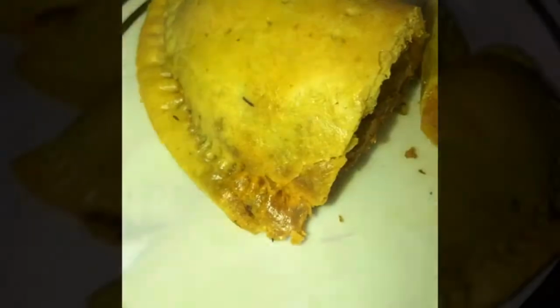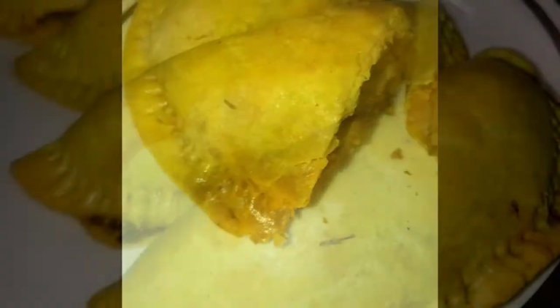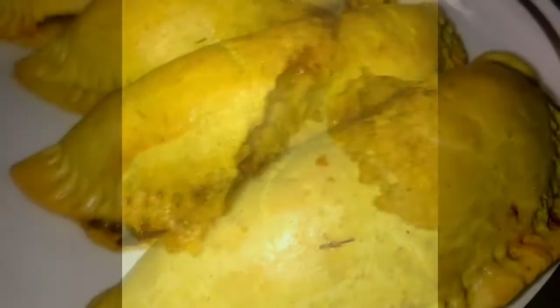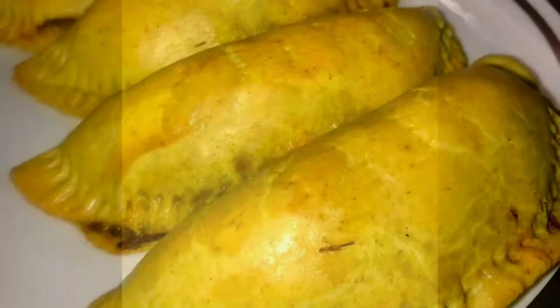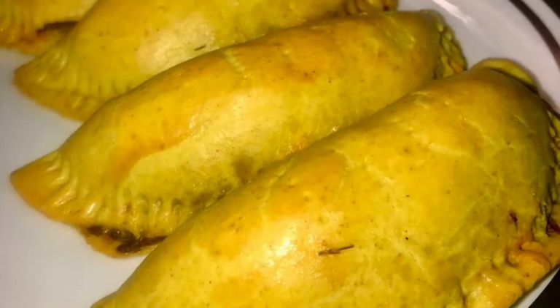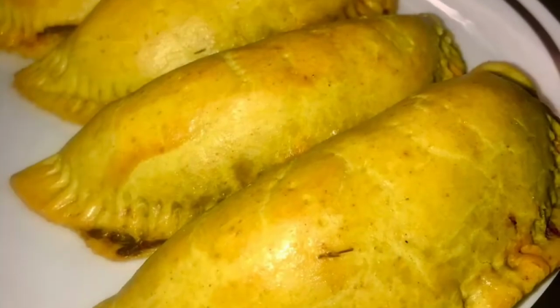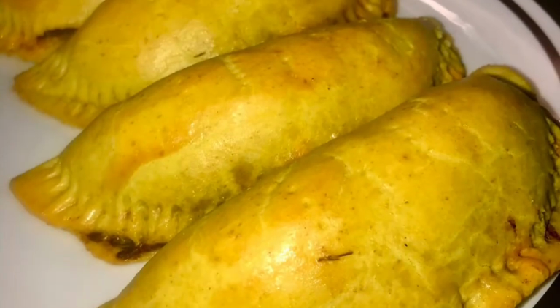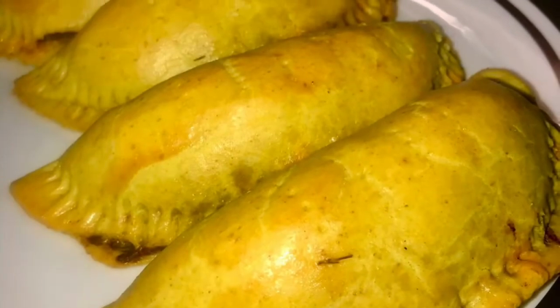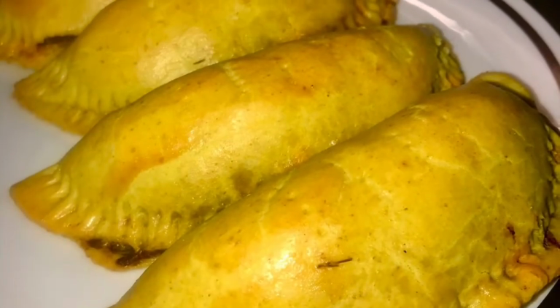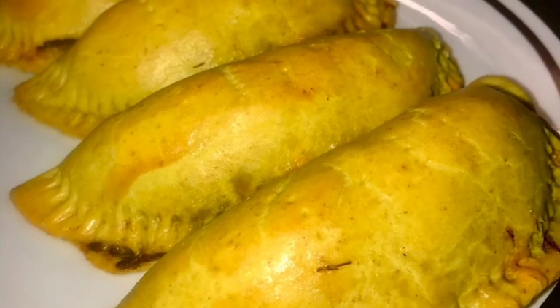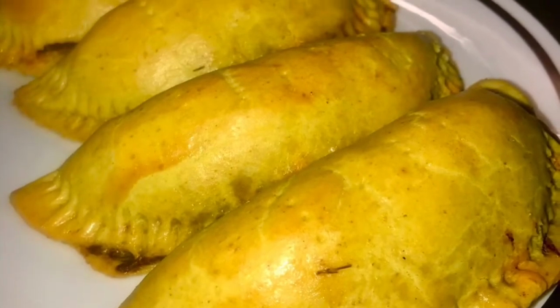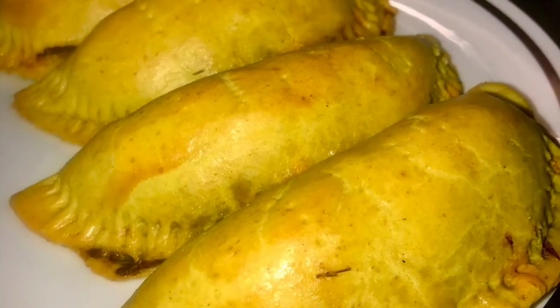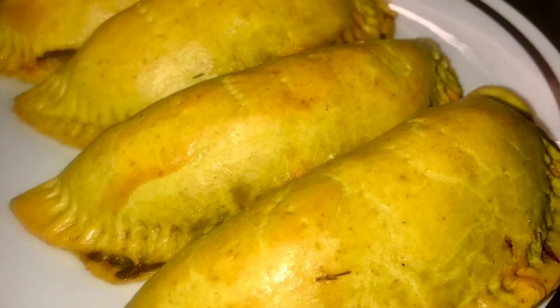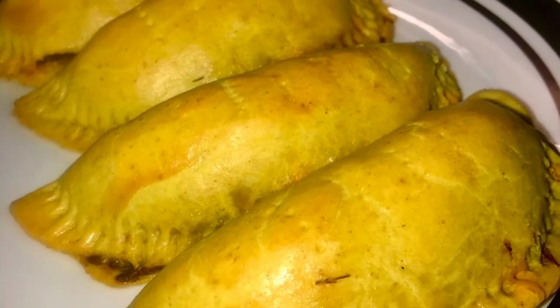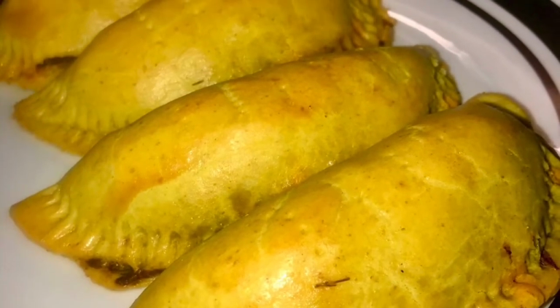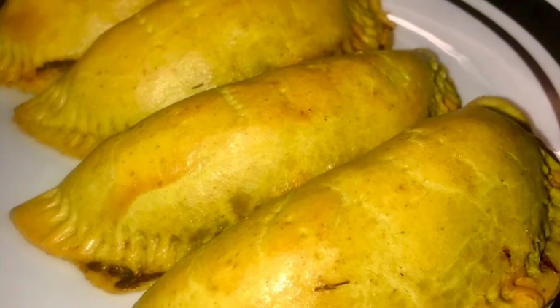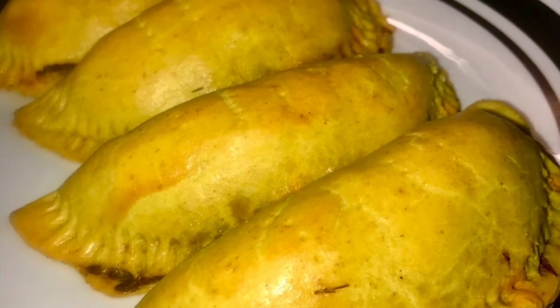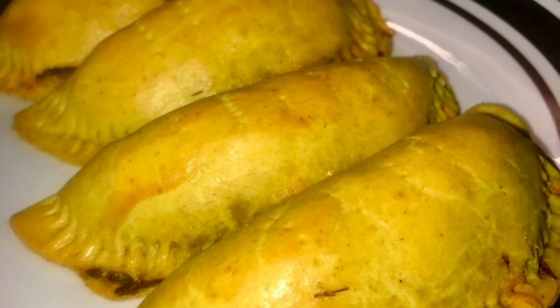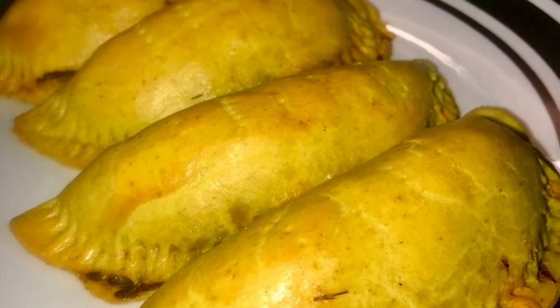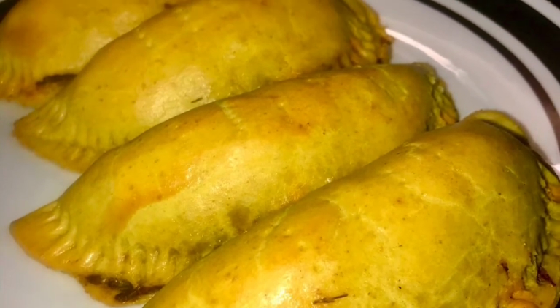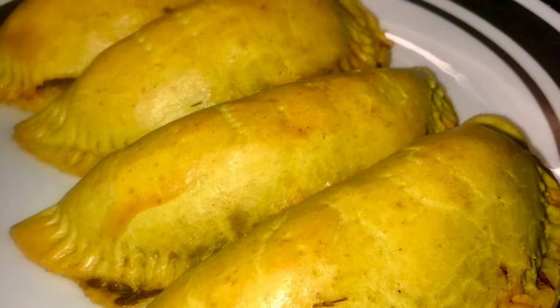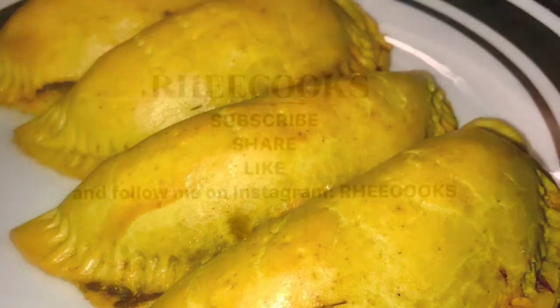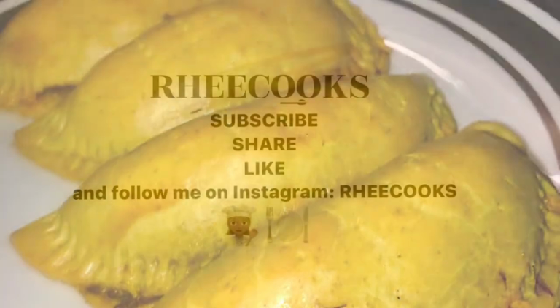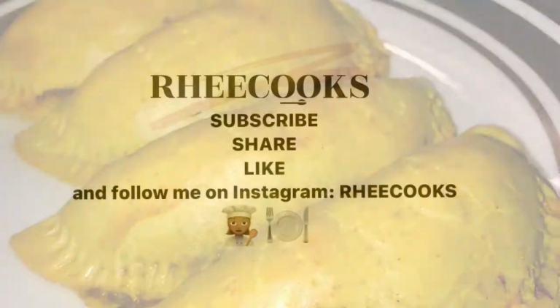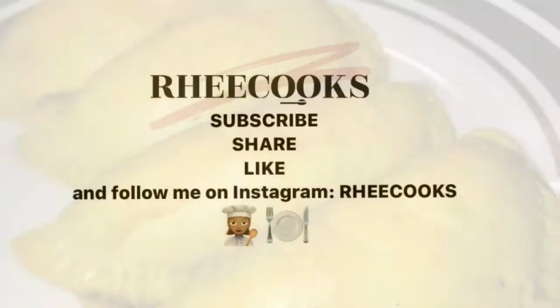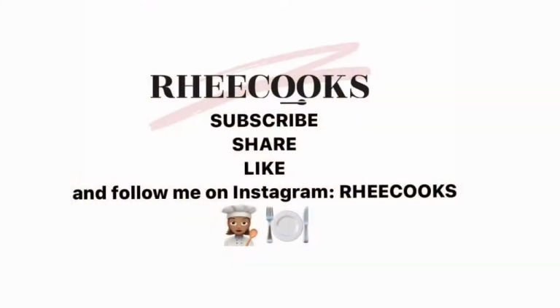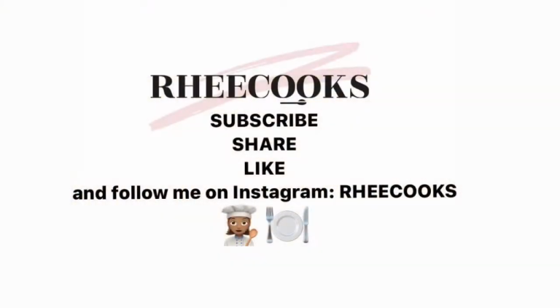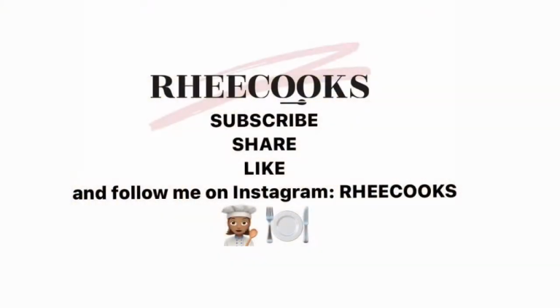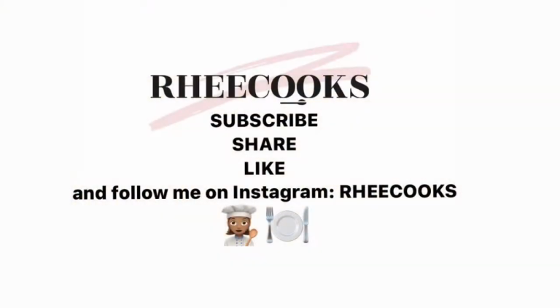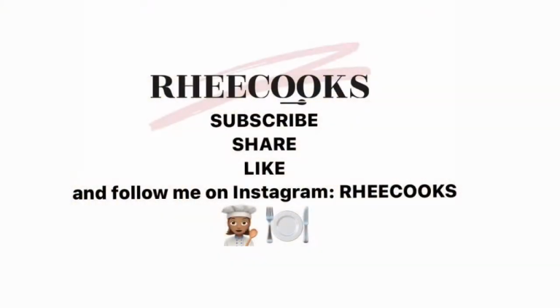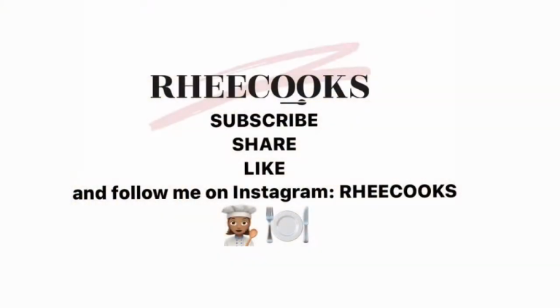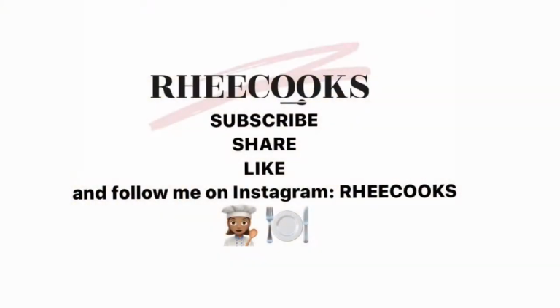Hope you enjoyed this video. Please don't forget to like, share, and subscribe. Thank you!